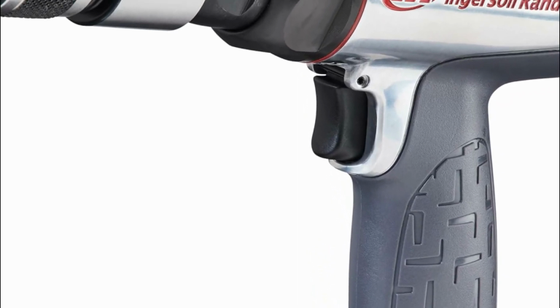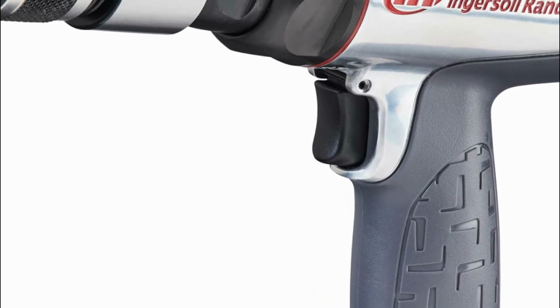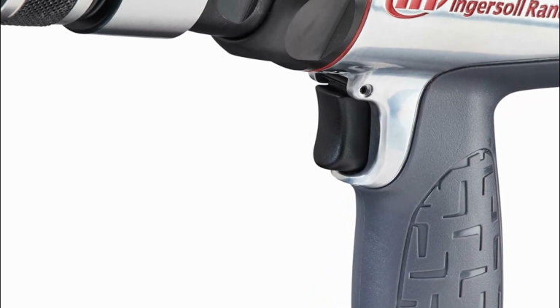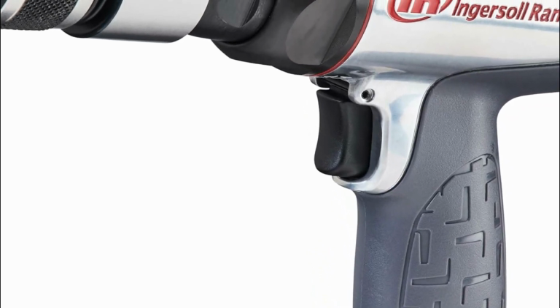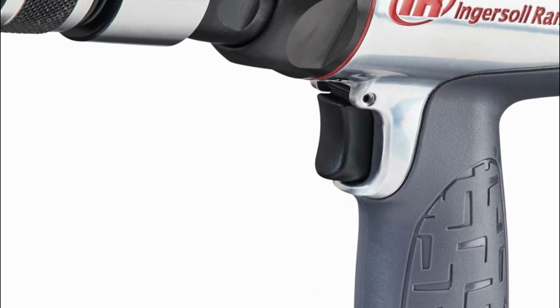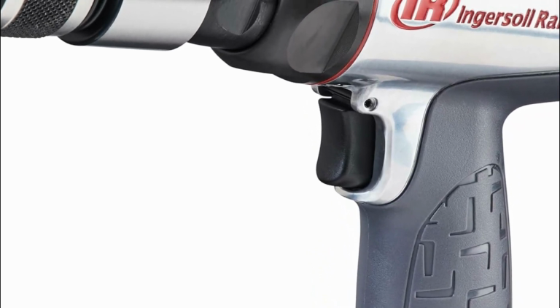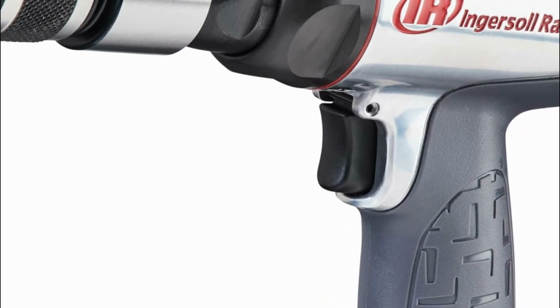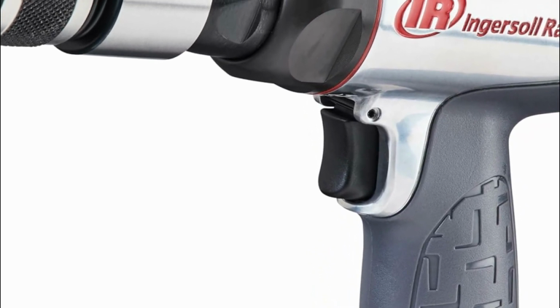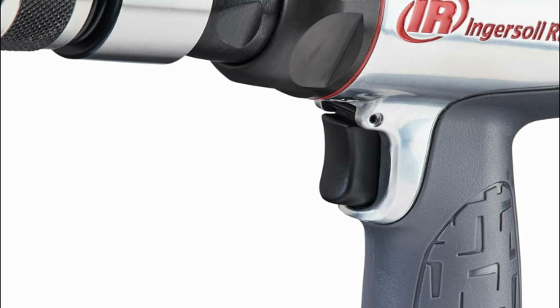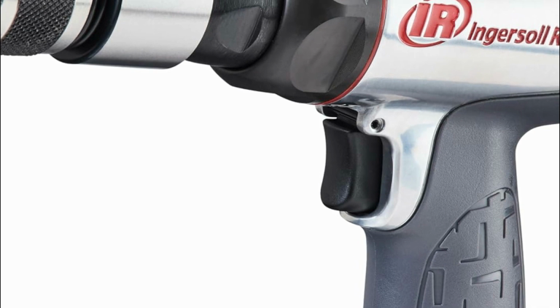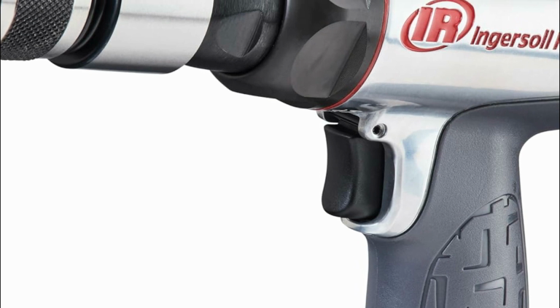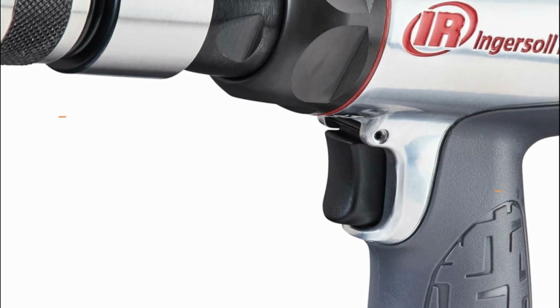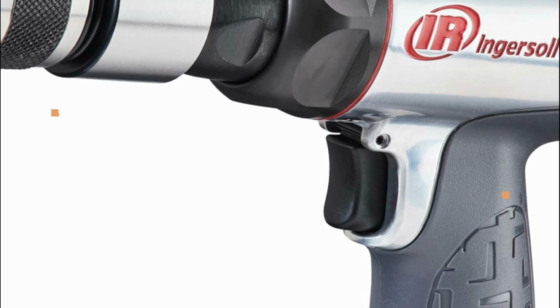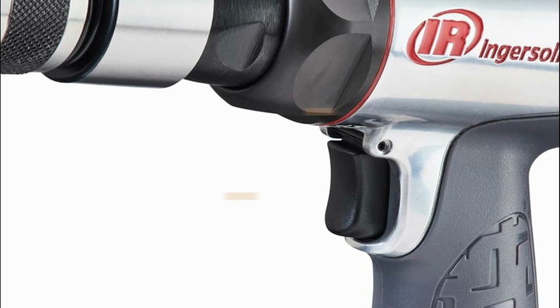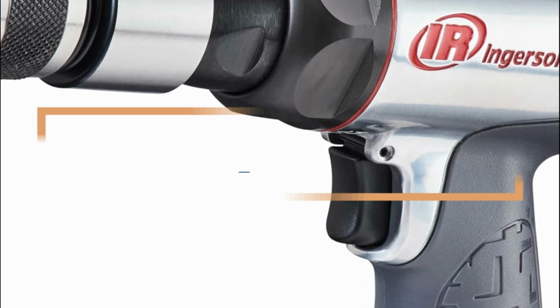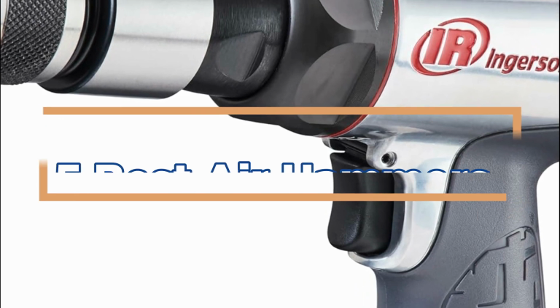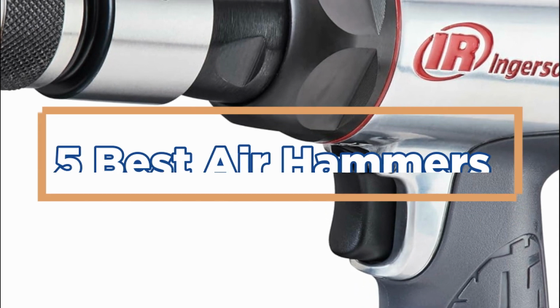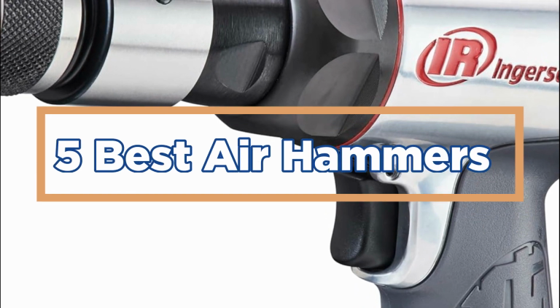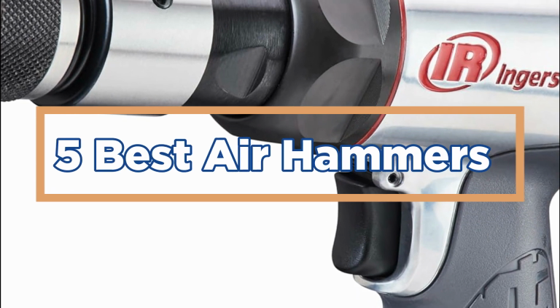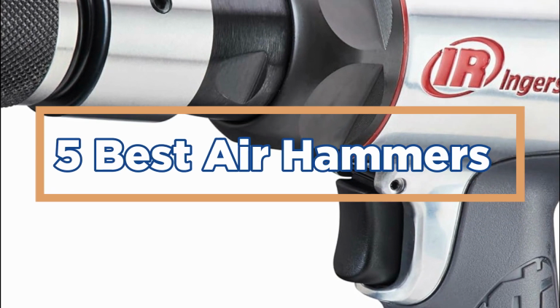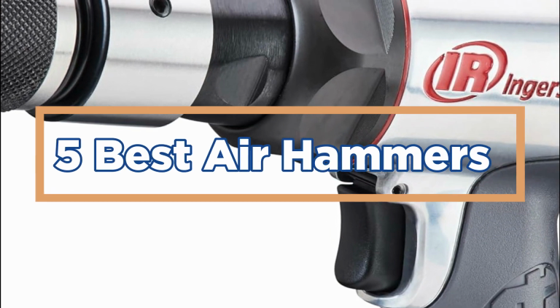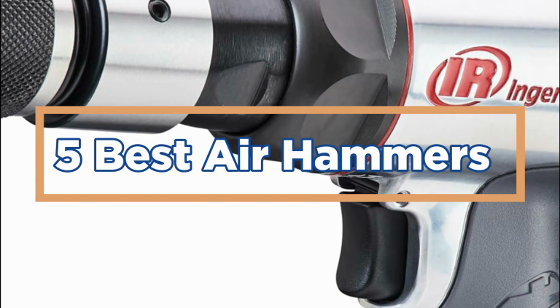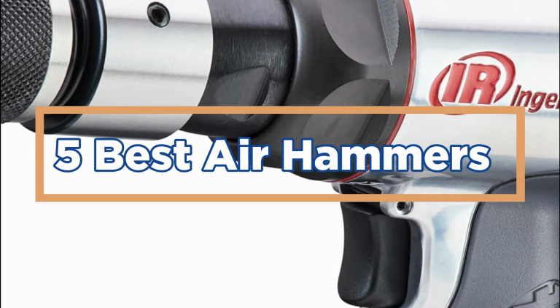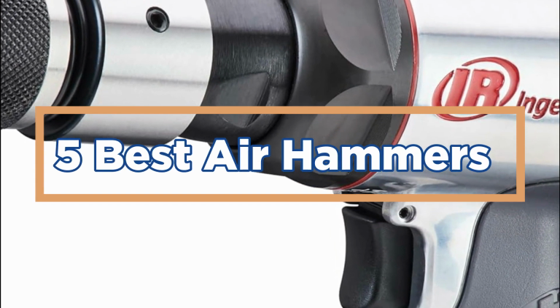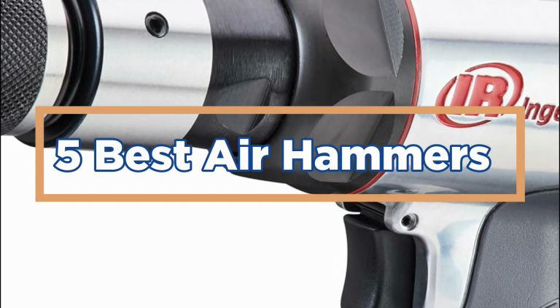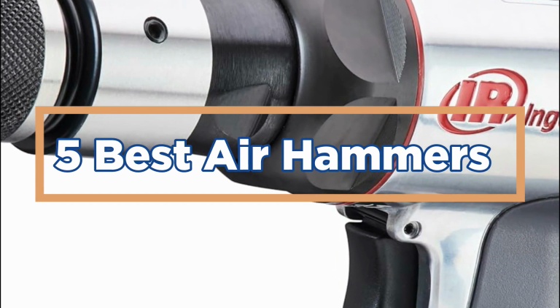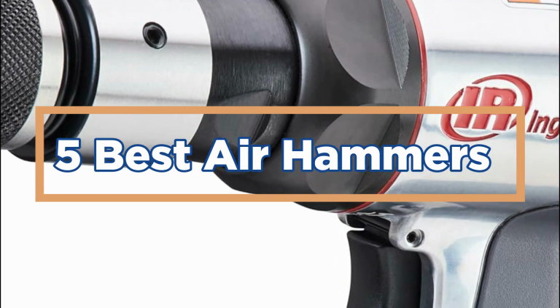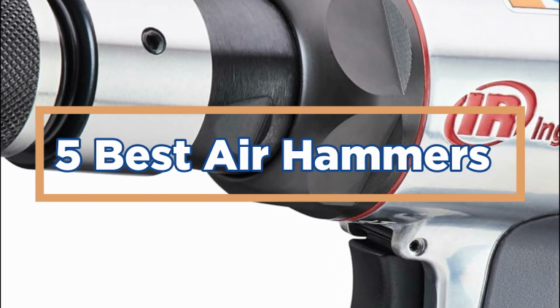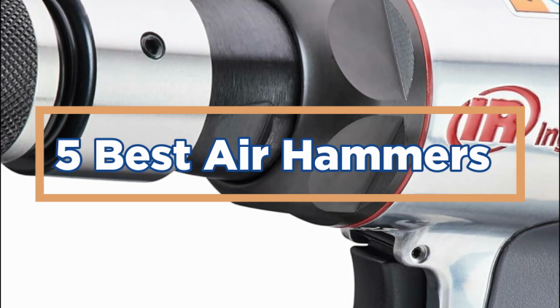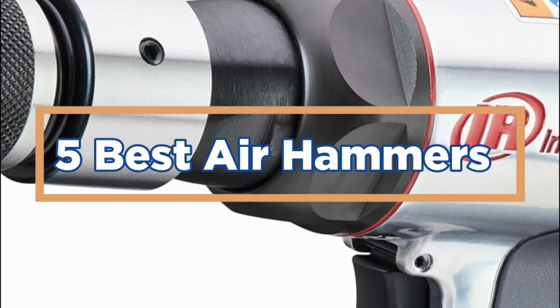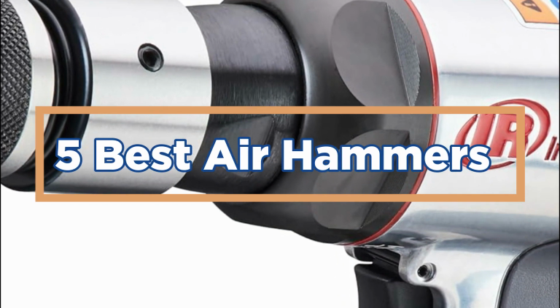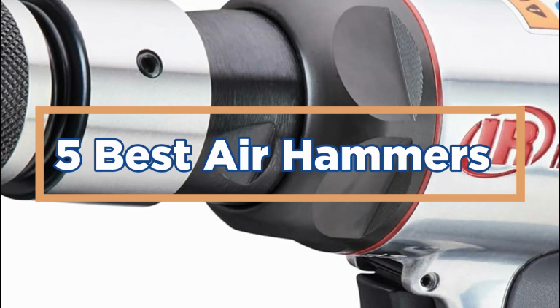In today's video, we will show you the top 5 best air hammers. So, let's get started.